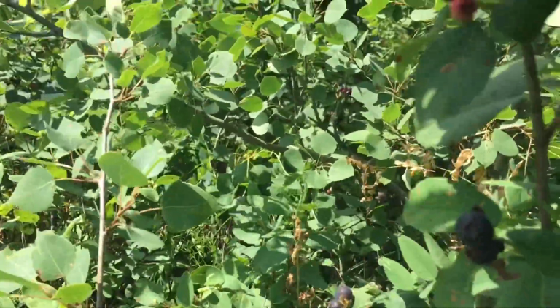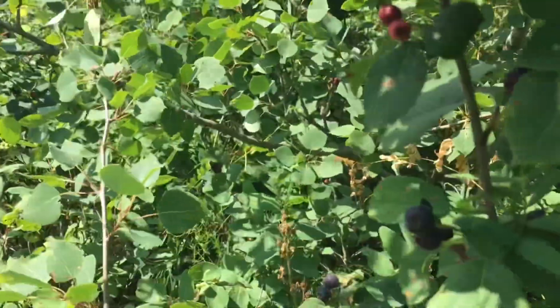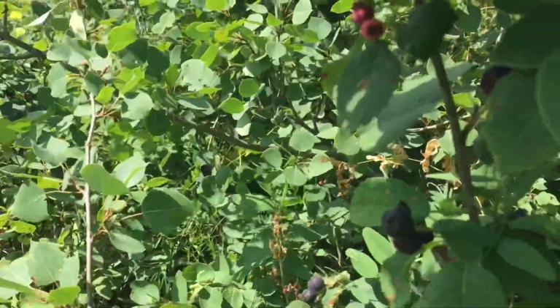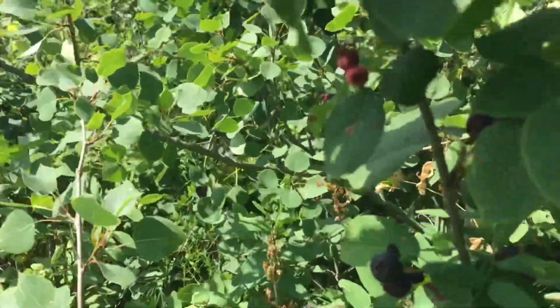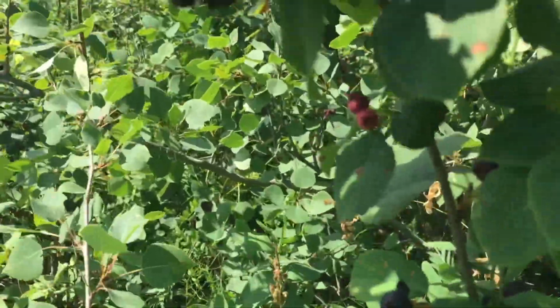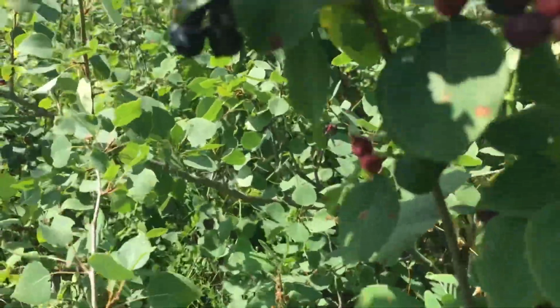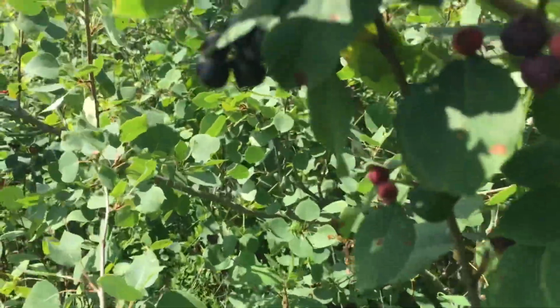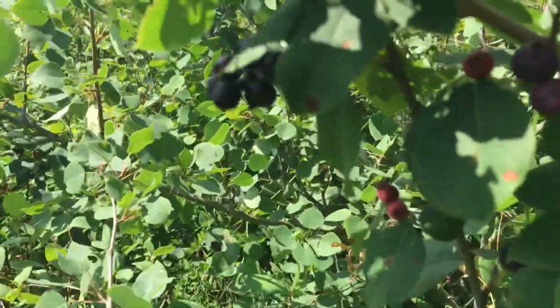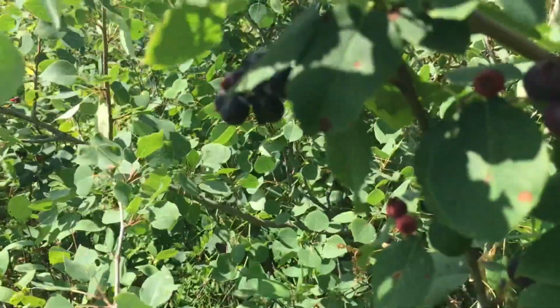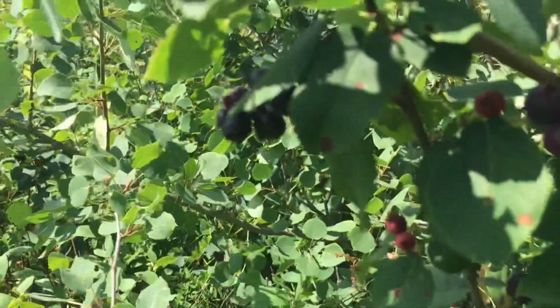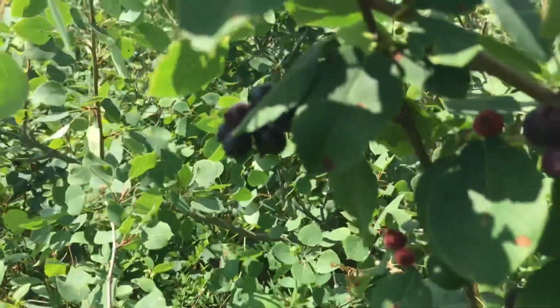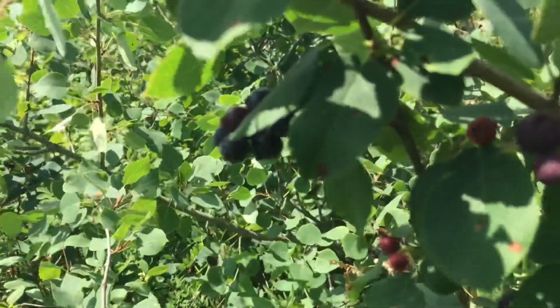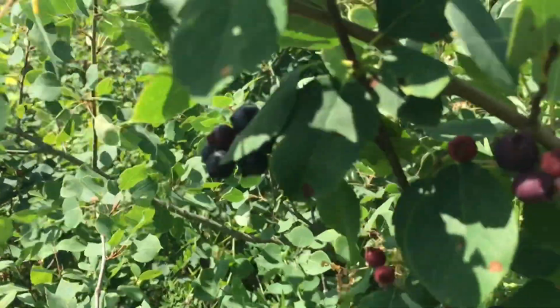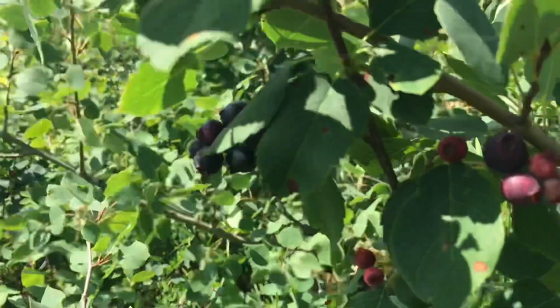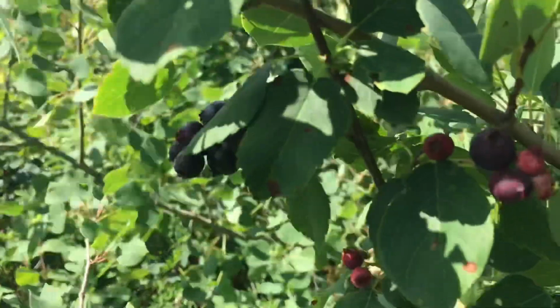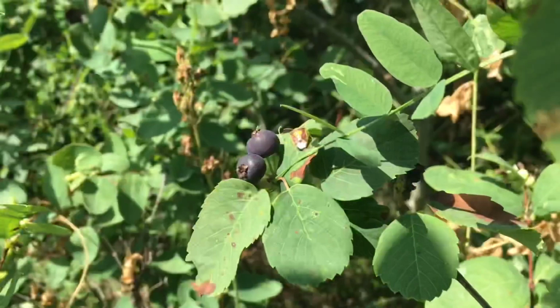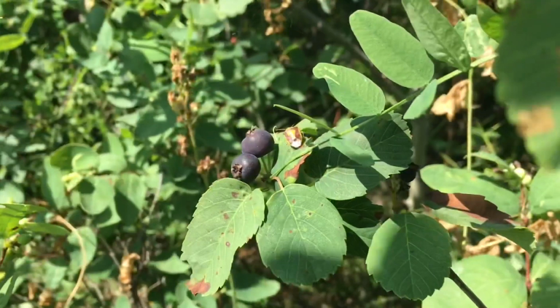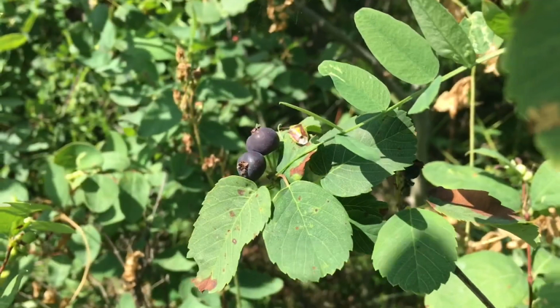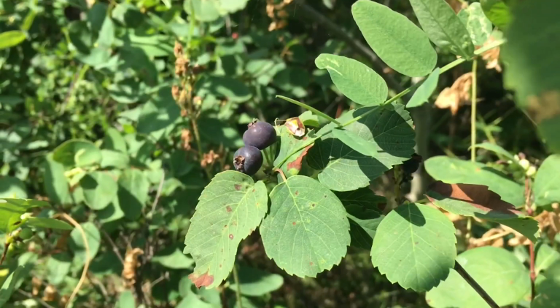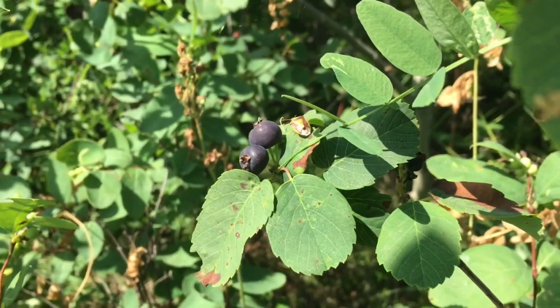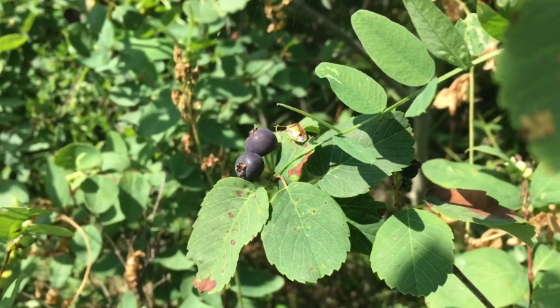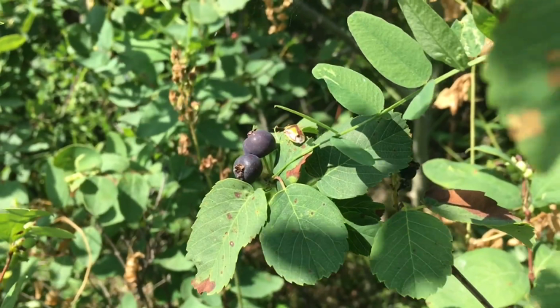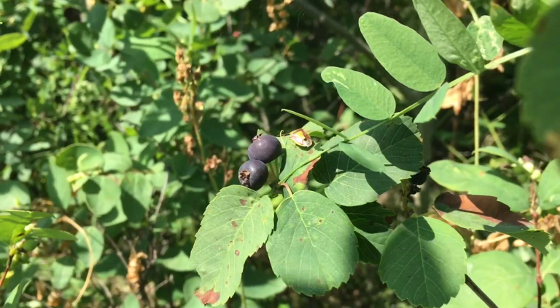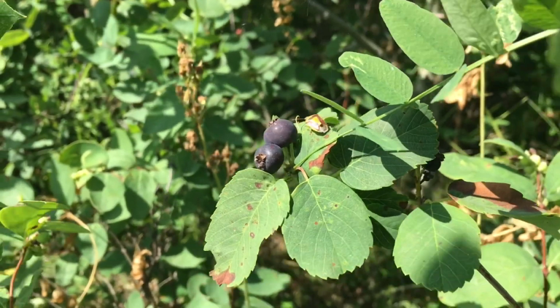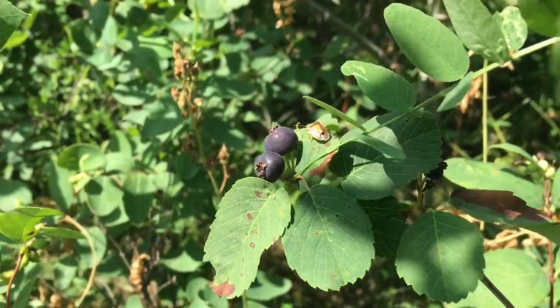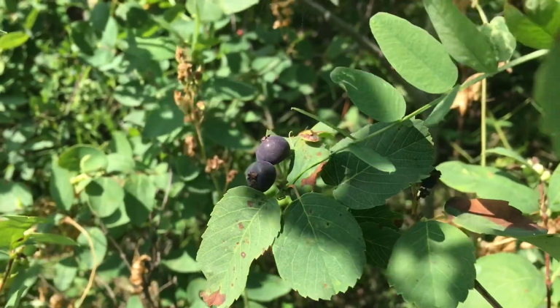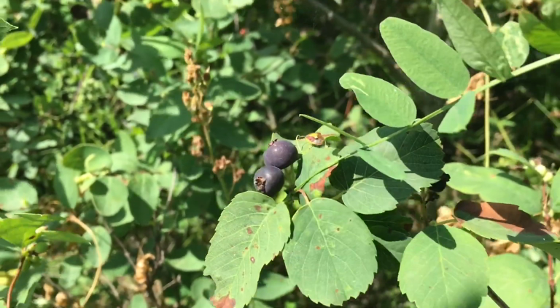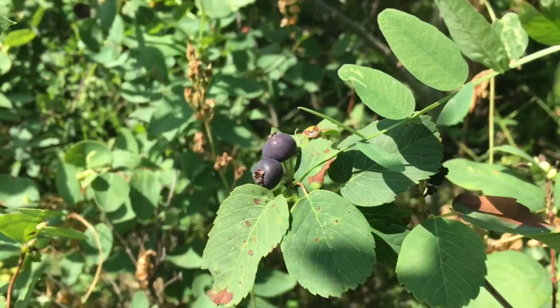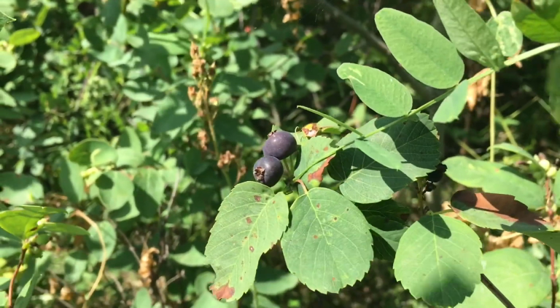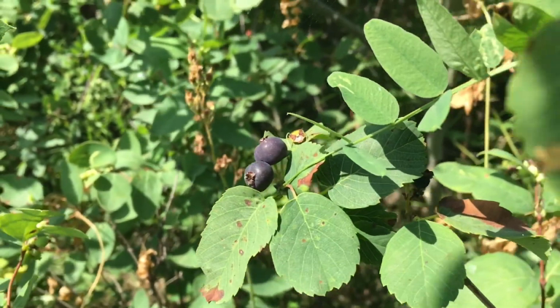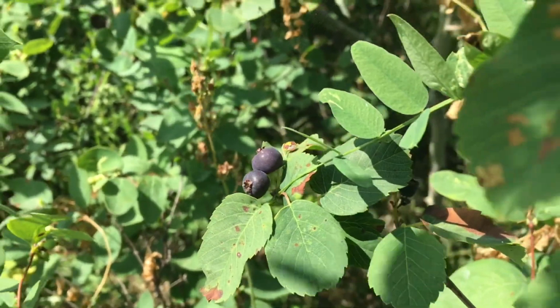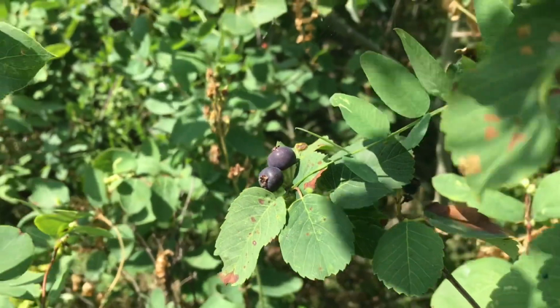Good year for these — and they are delicious. Saskatoons.